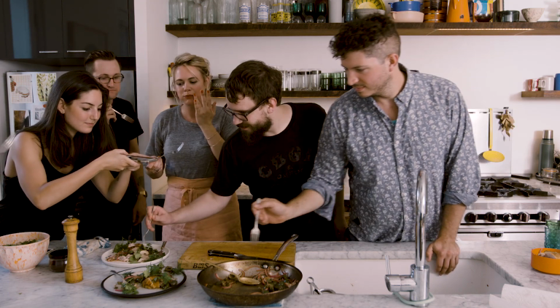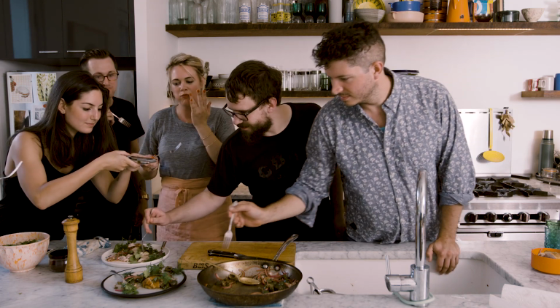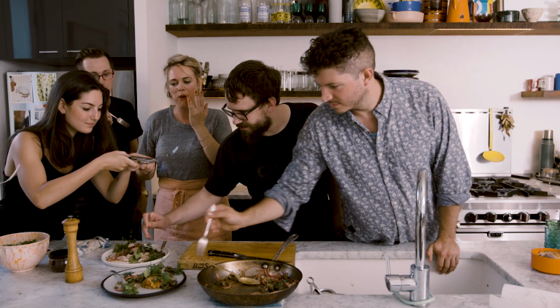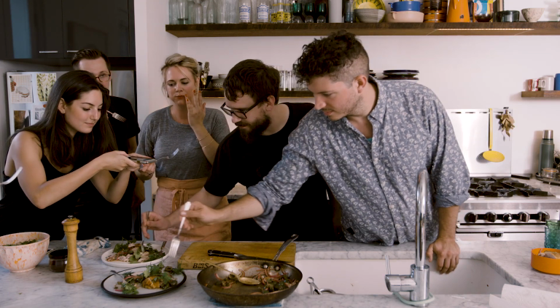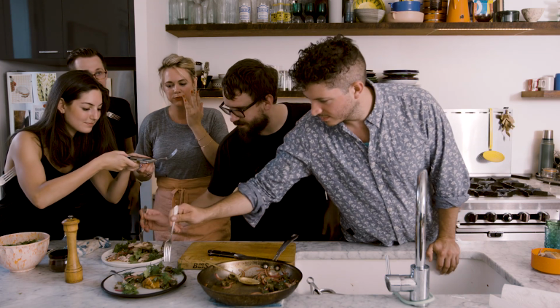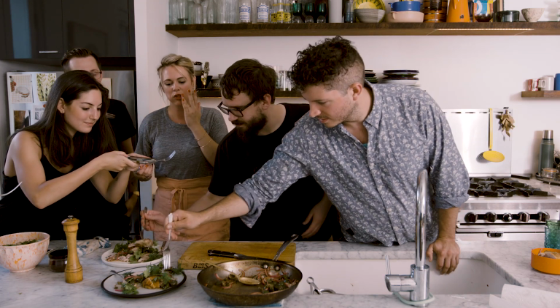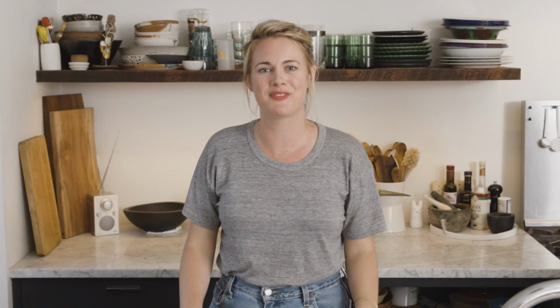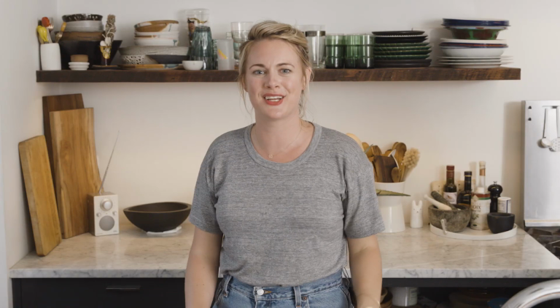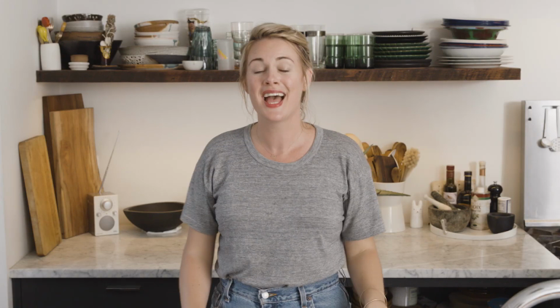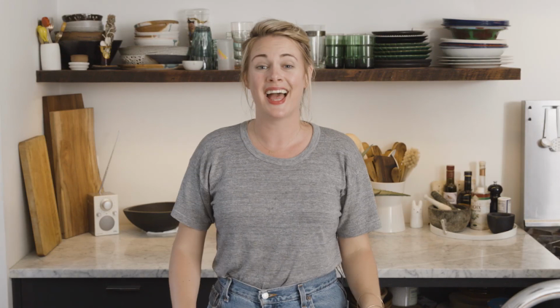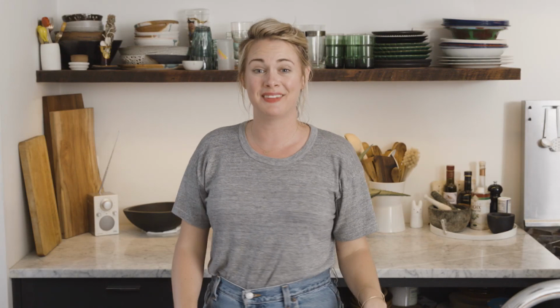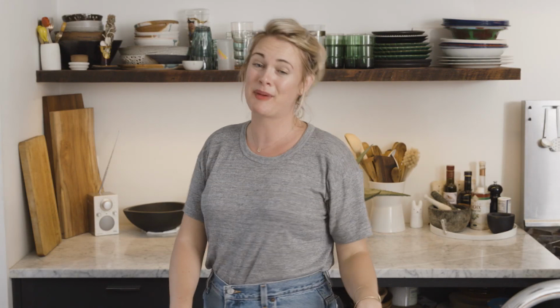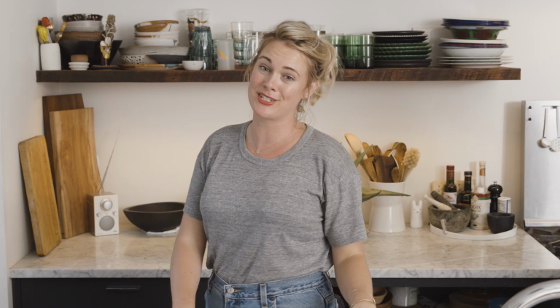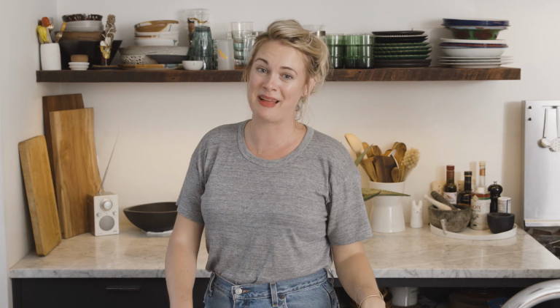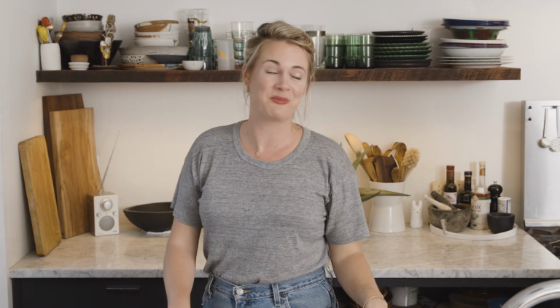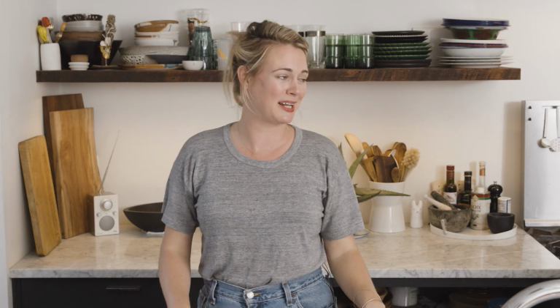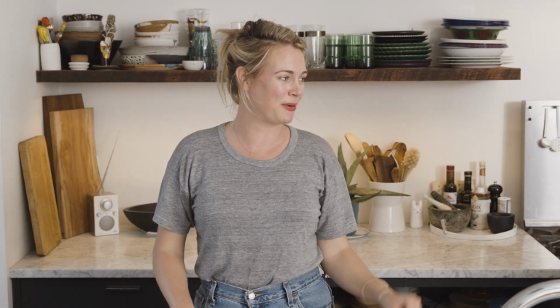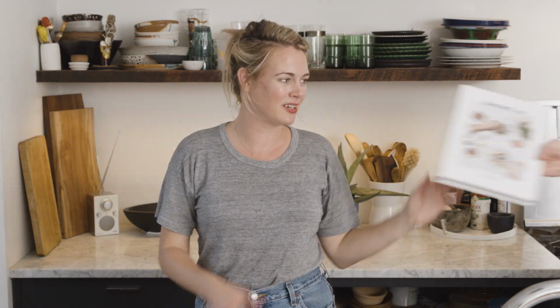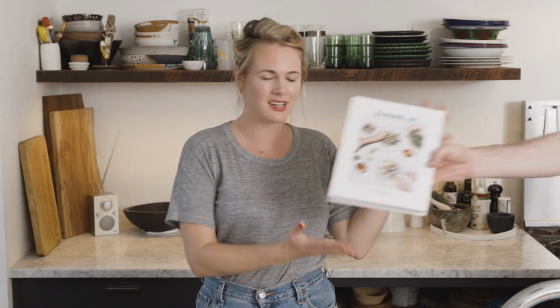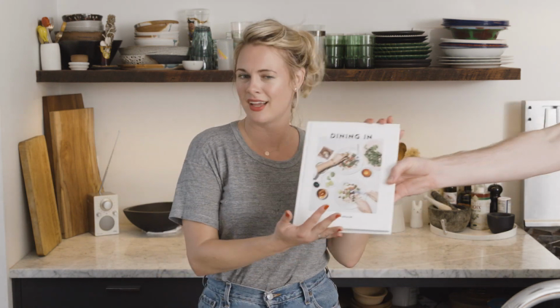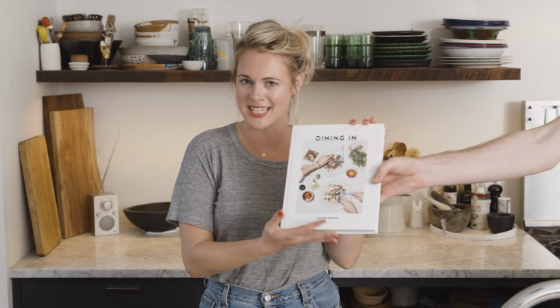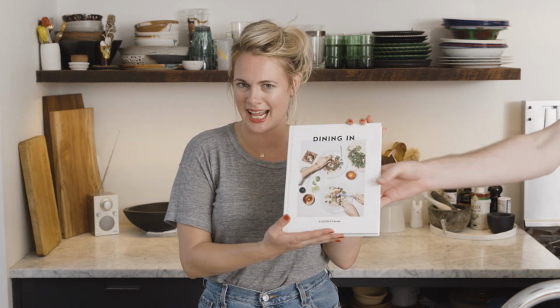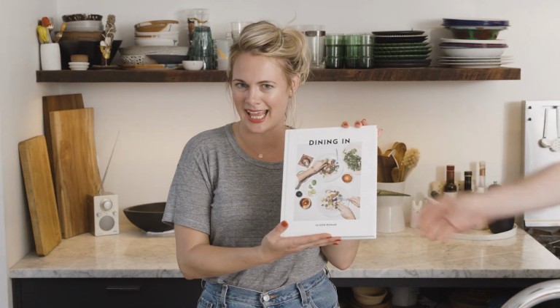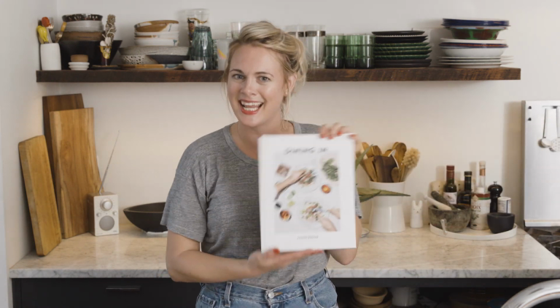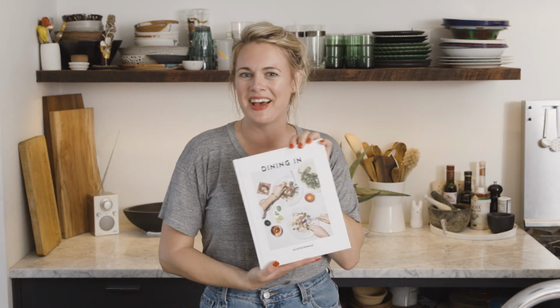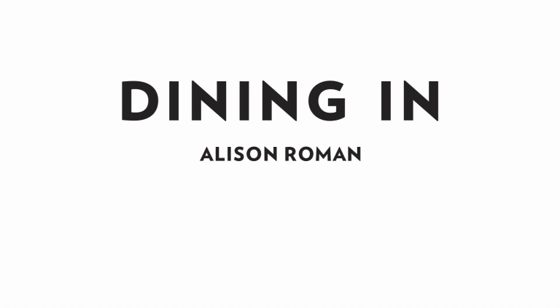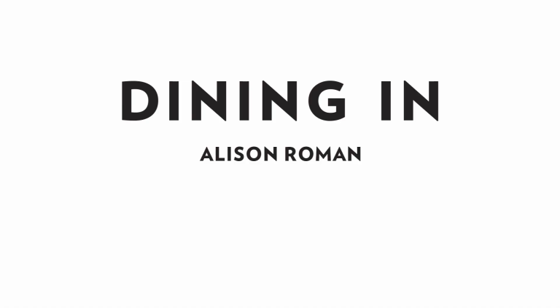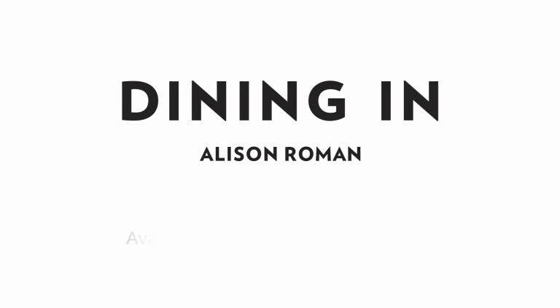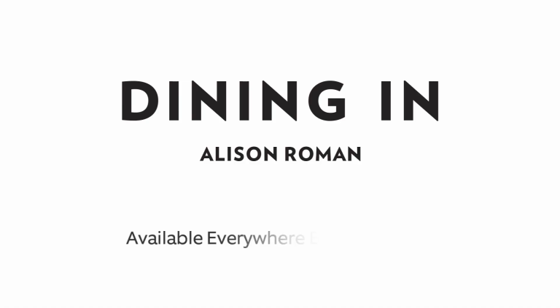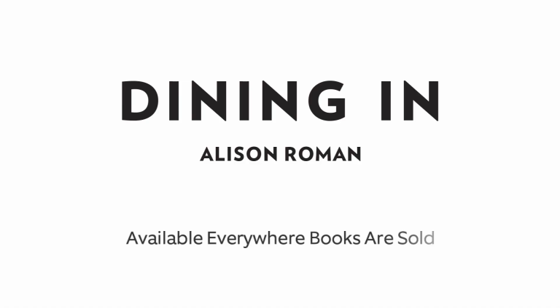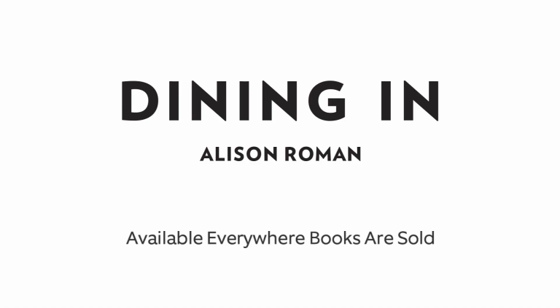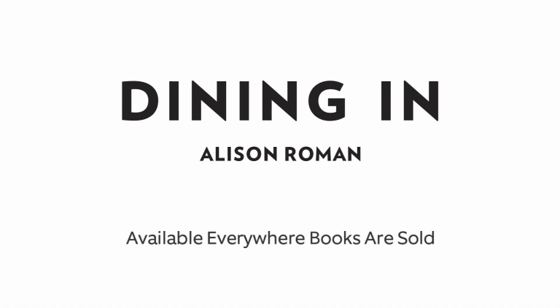I had so much fun making these videos and an even better time writing my book, Dining In, available wherever books are sold.